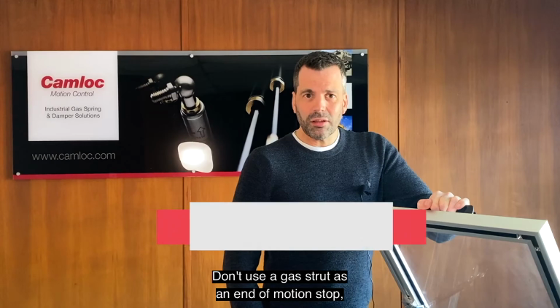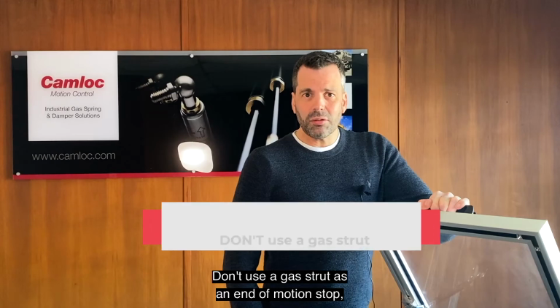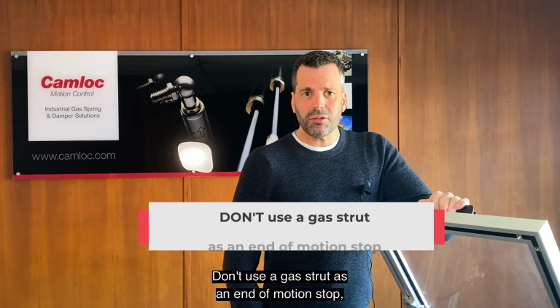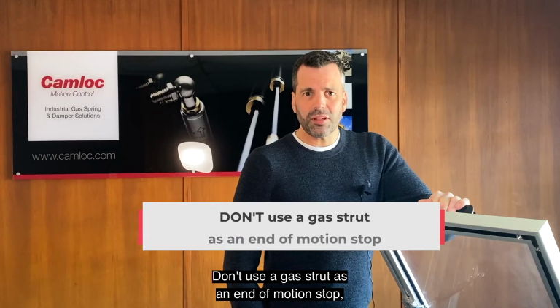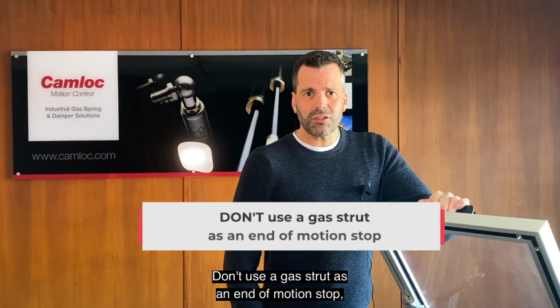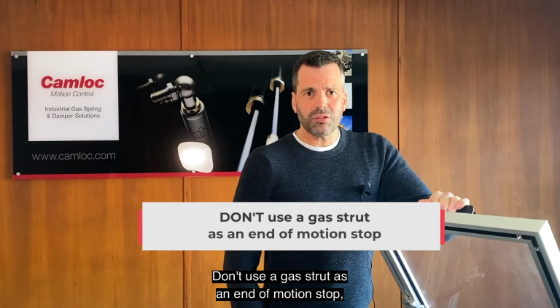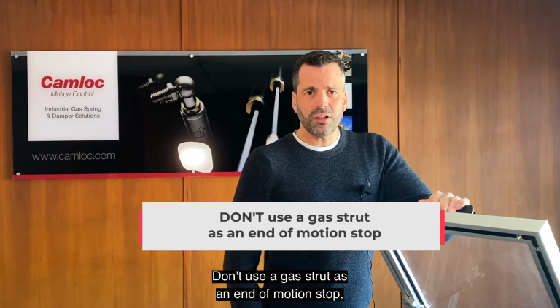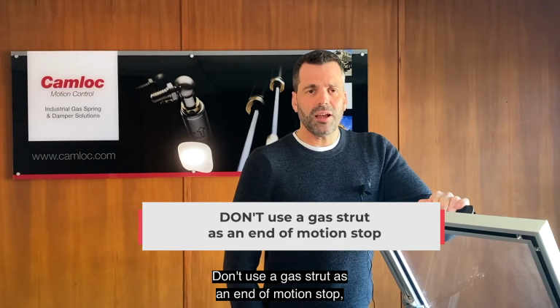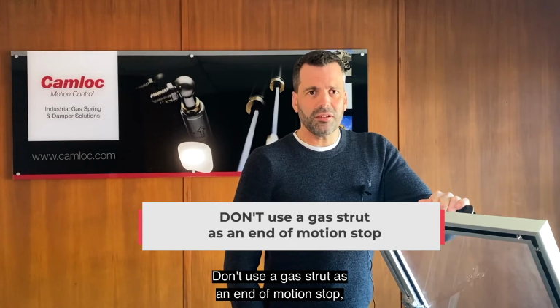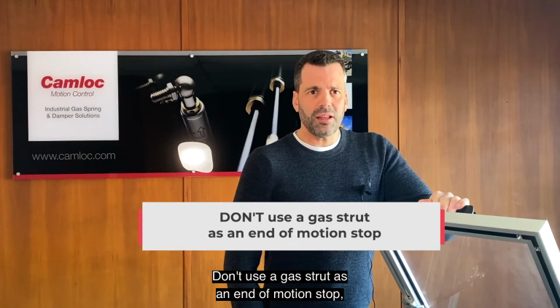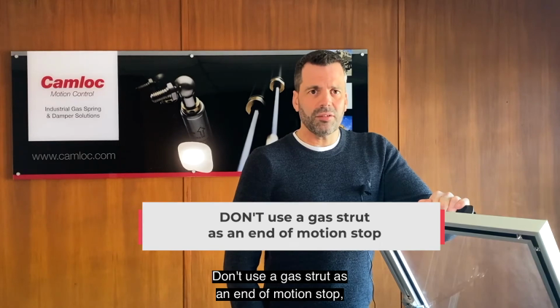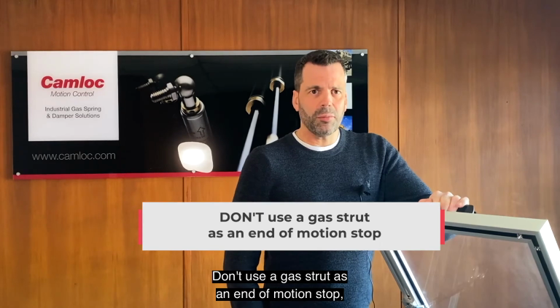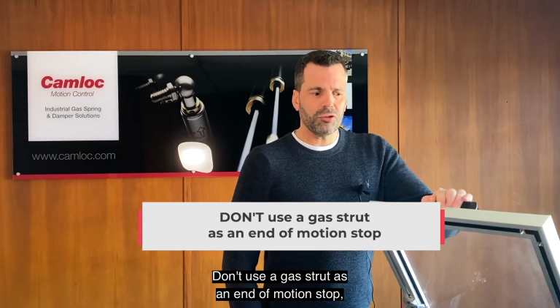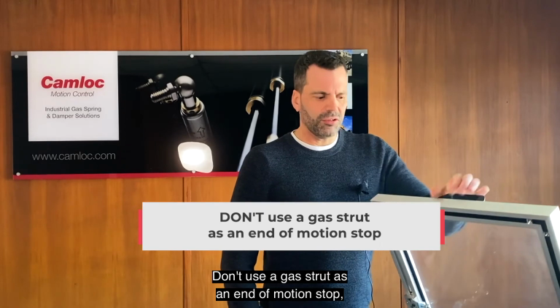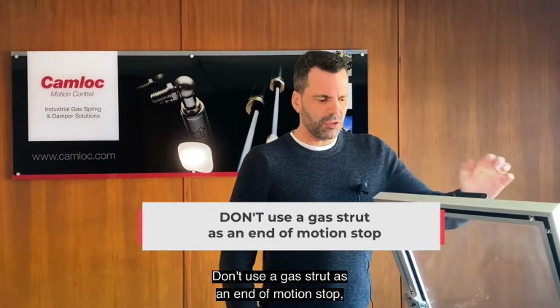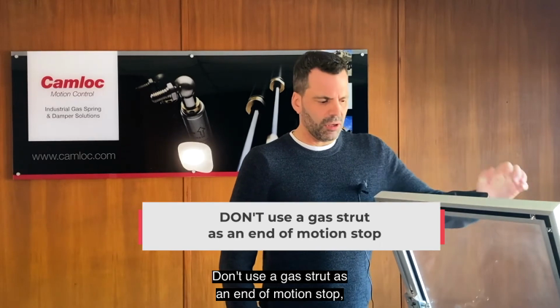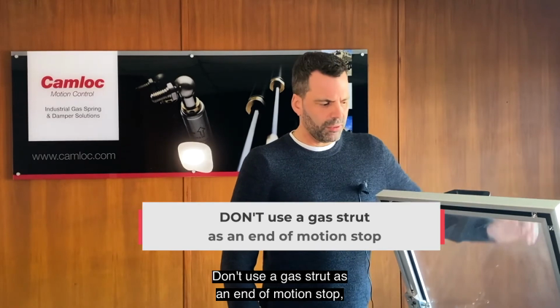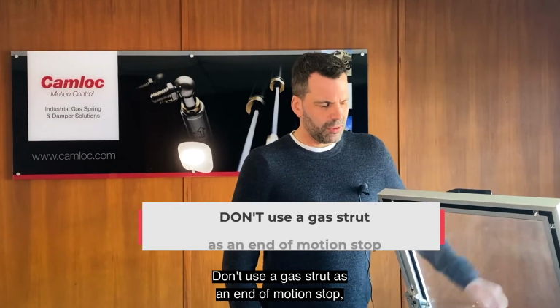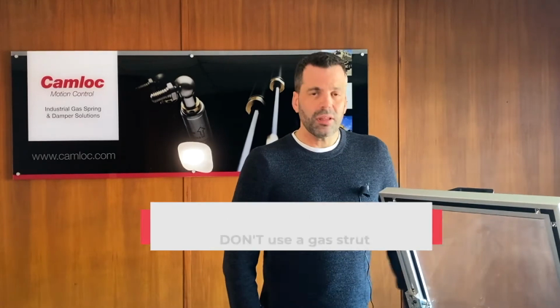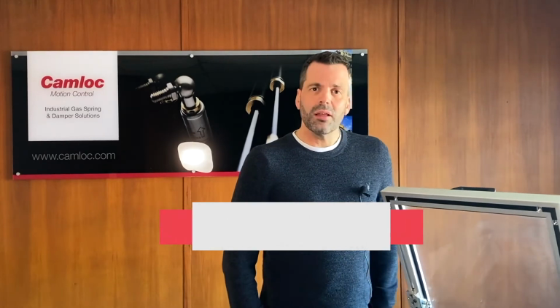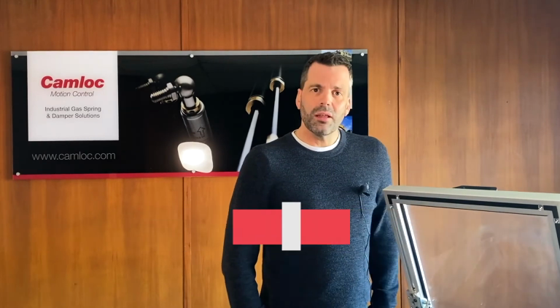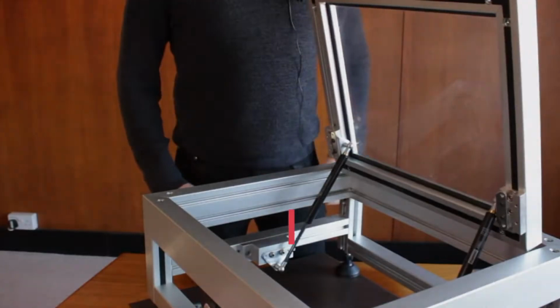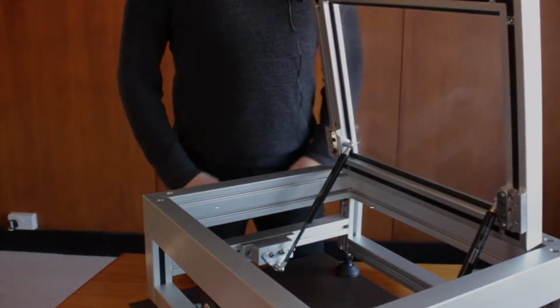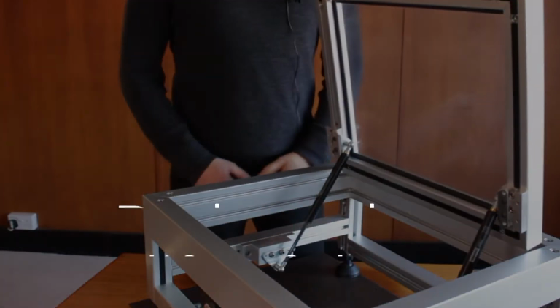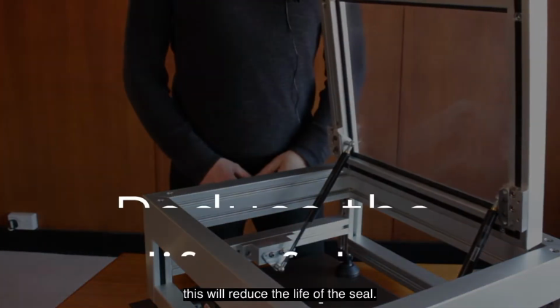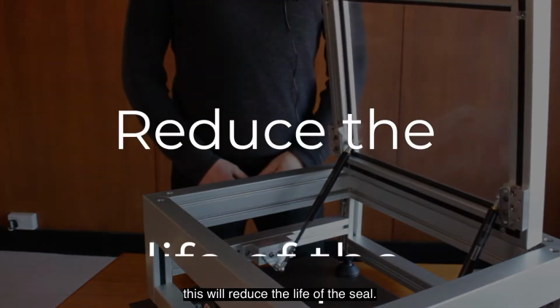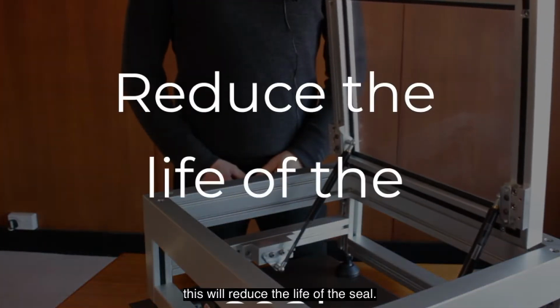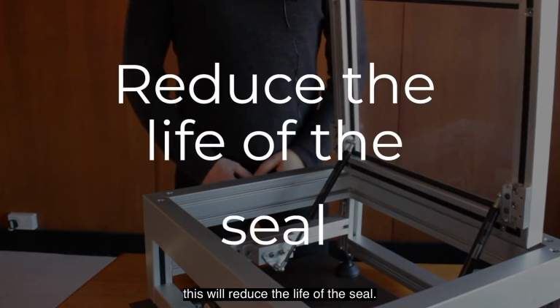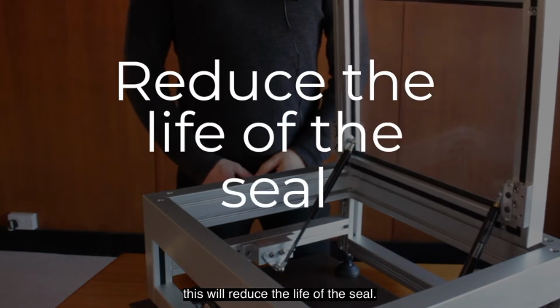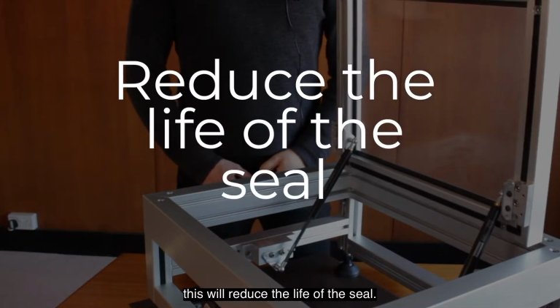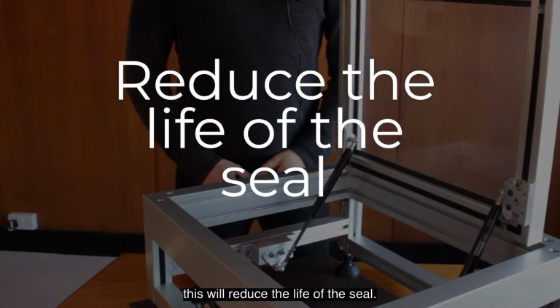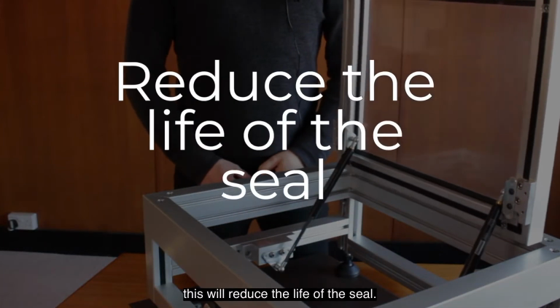Don't use a gas strut as an end of motion stop. This will reduce the life of the seal.